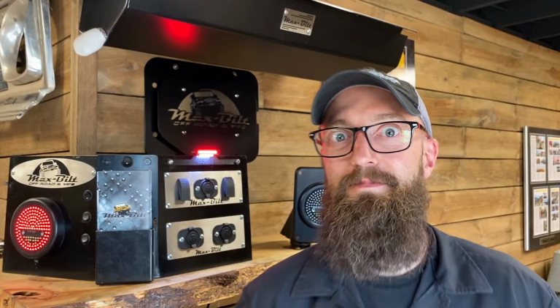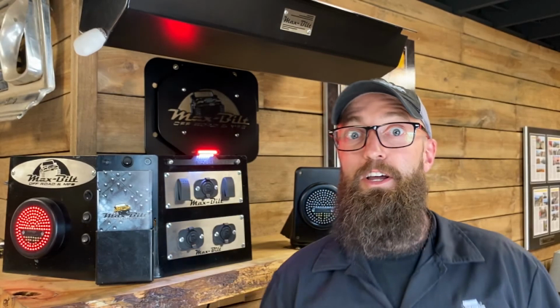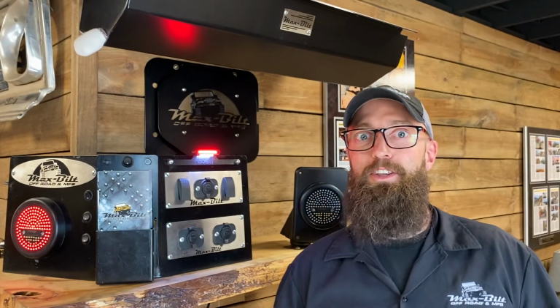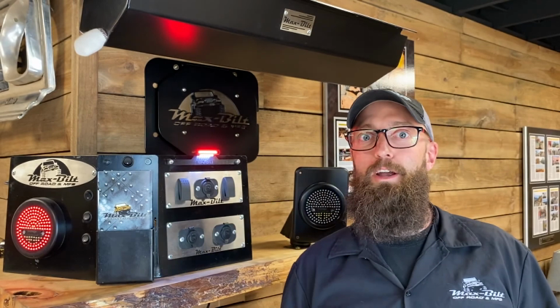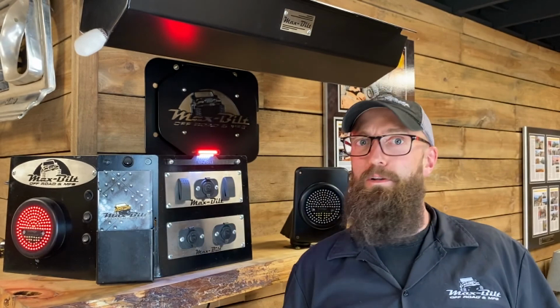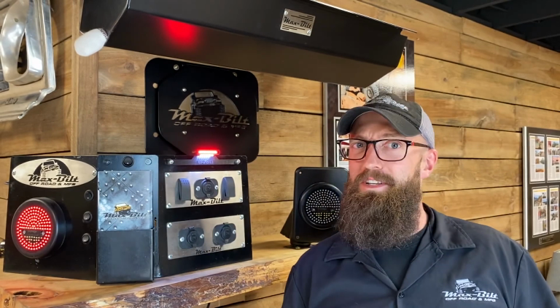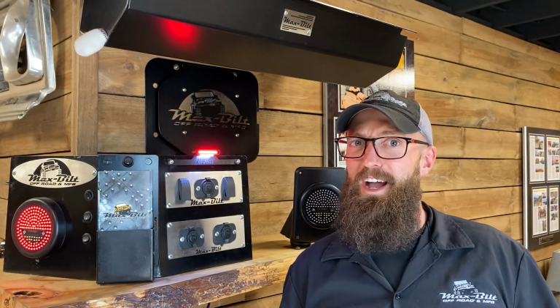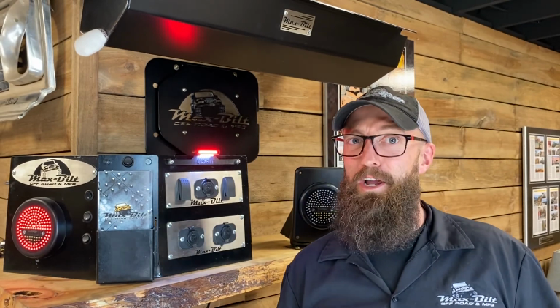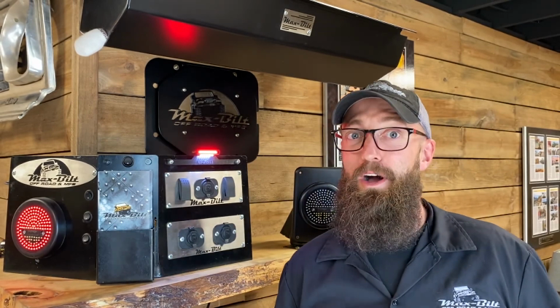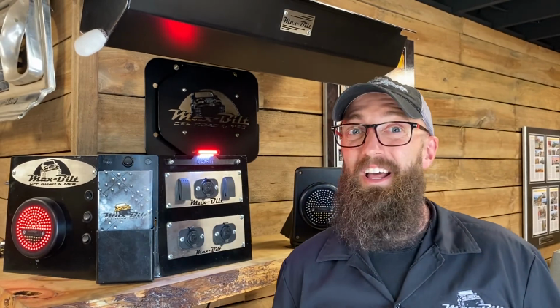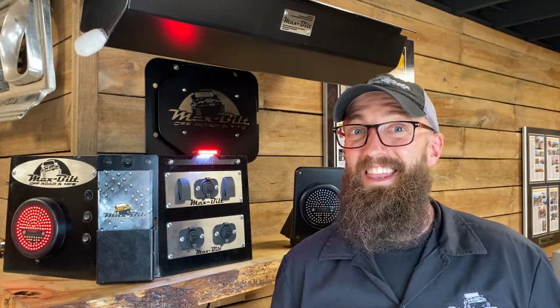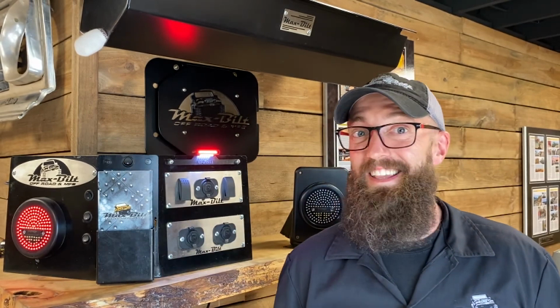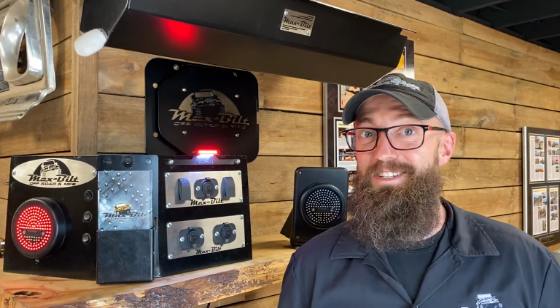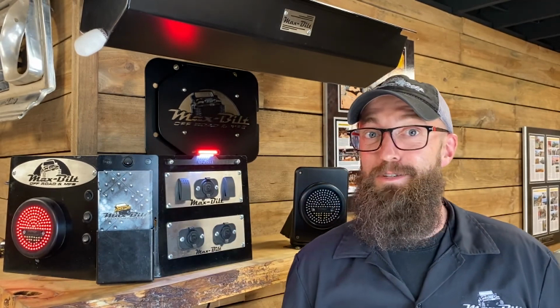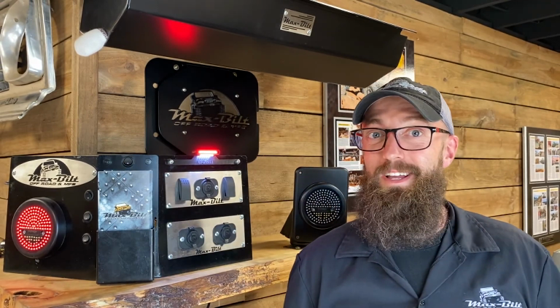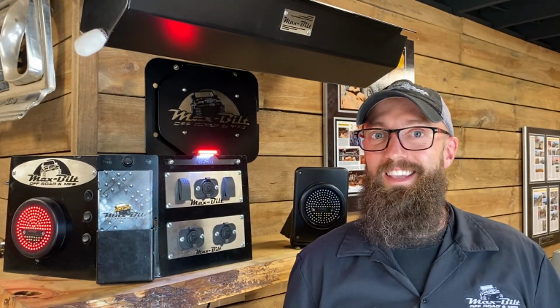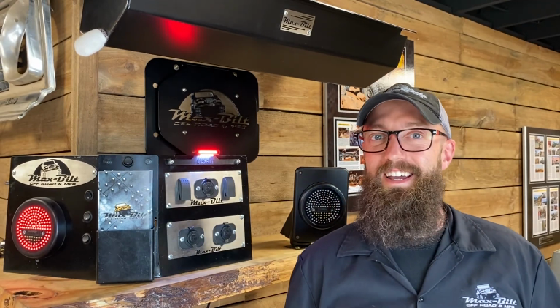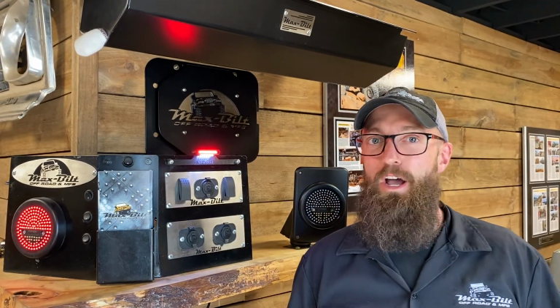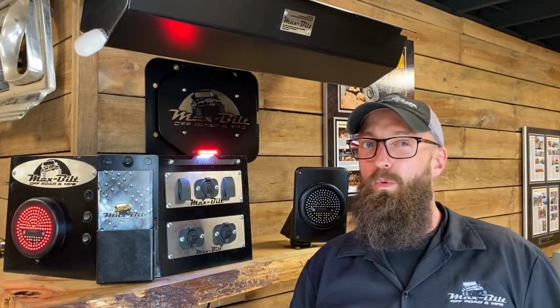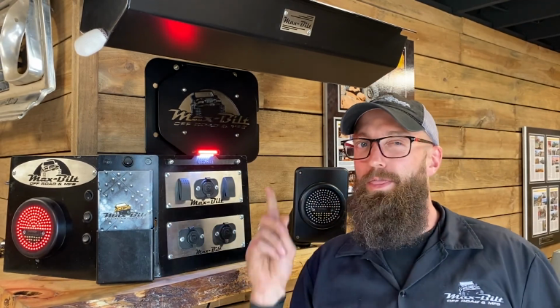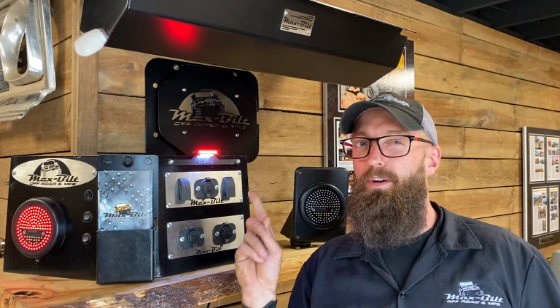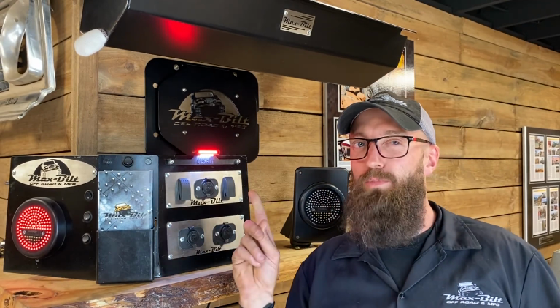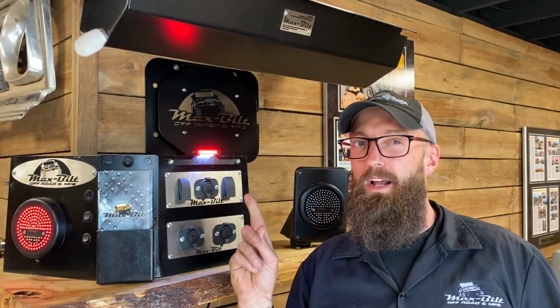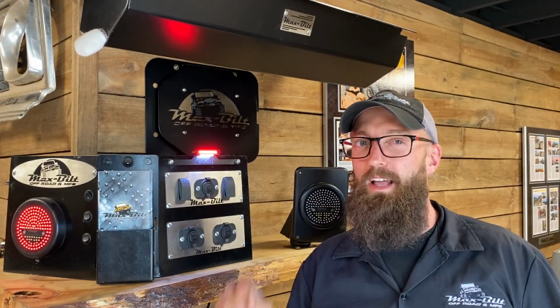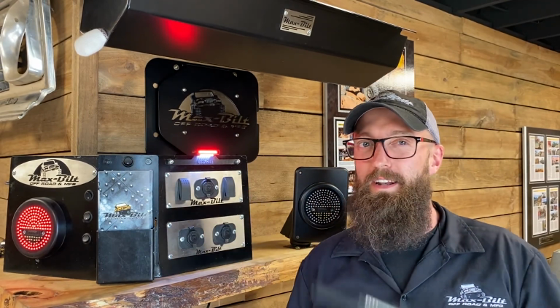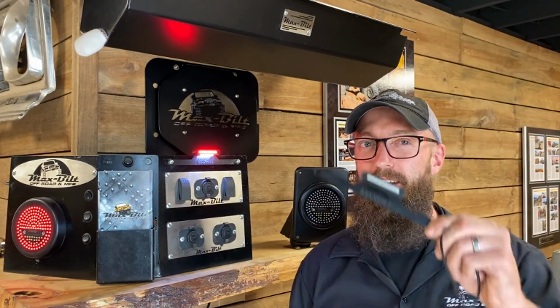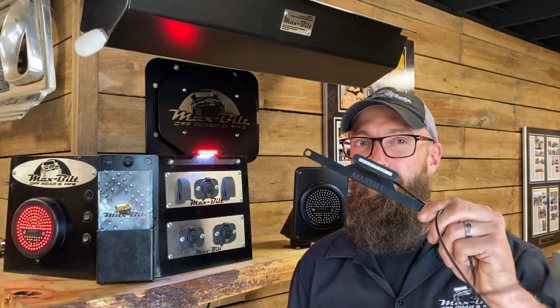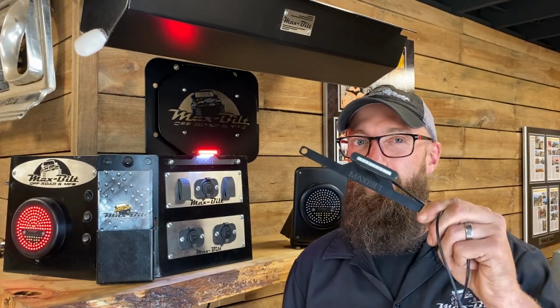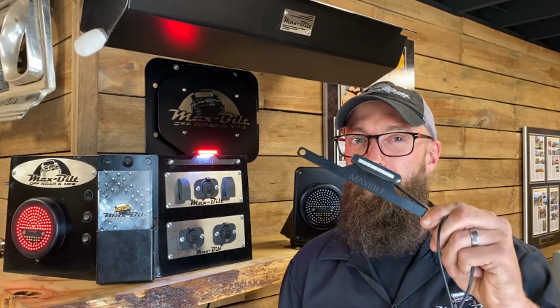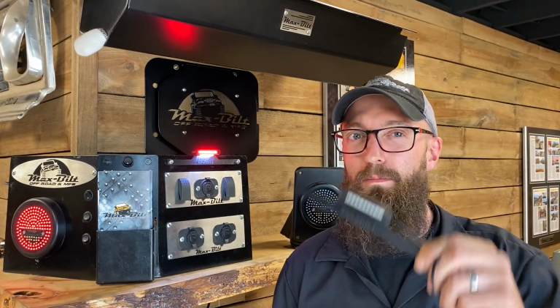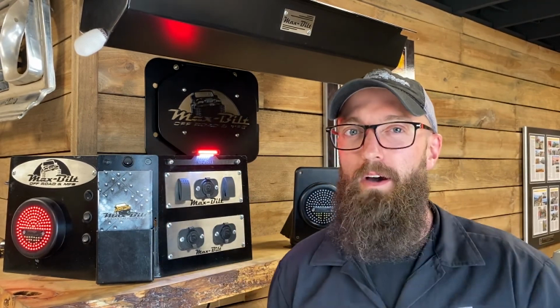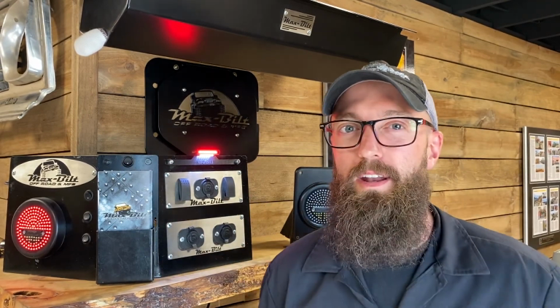Today we're going to be talking about the license plate light with third brake light. You're going to learn all about it.